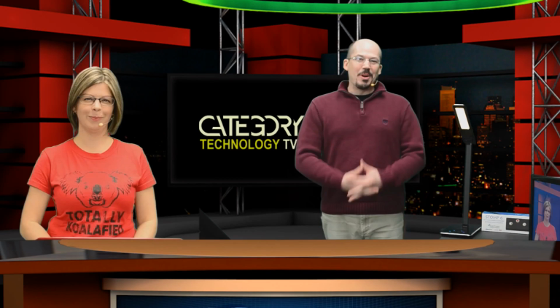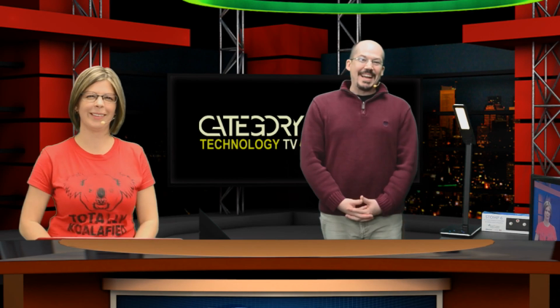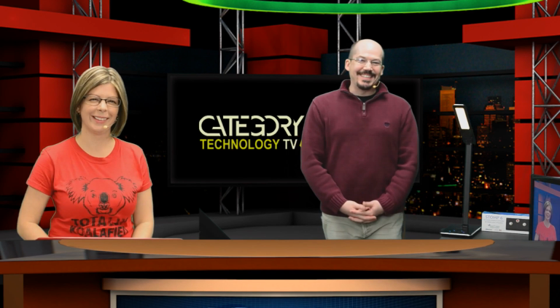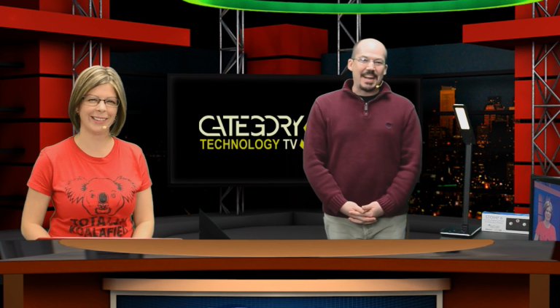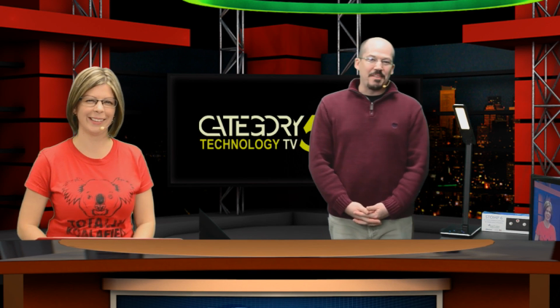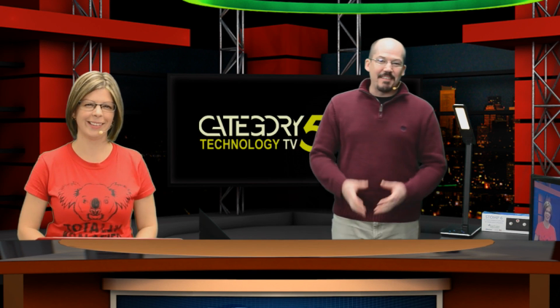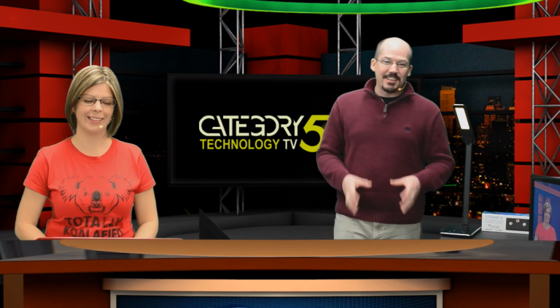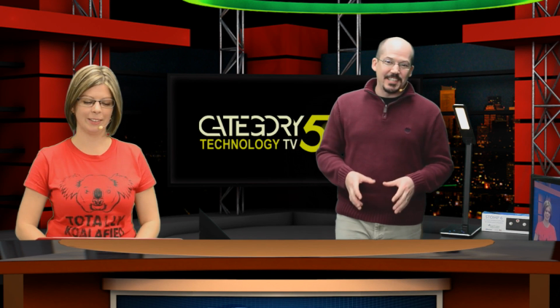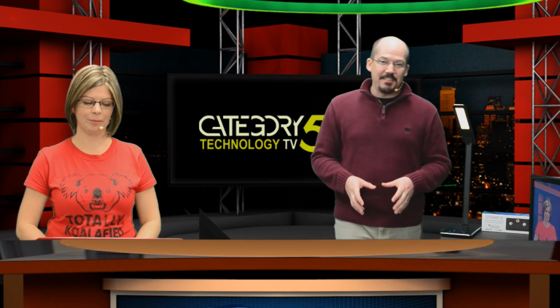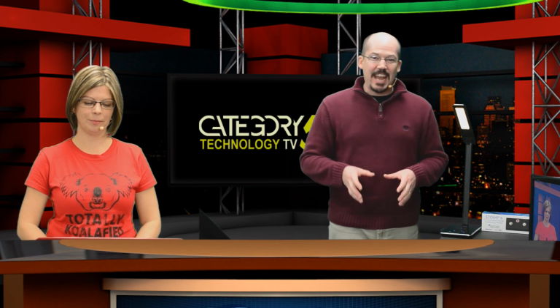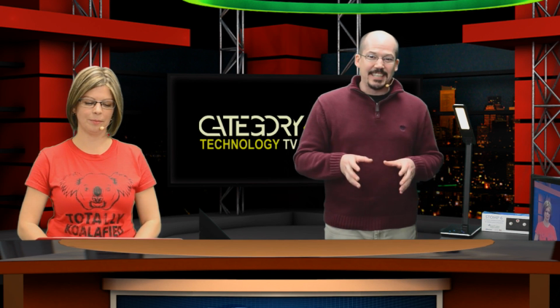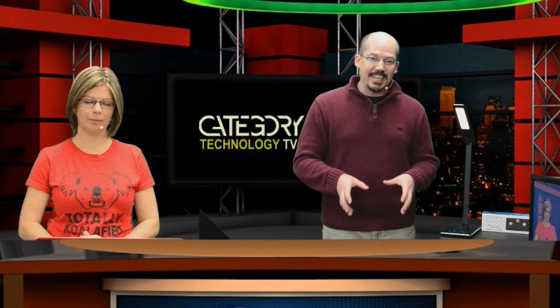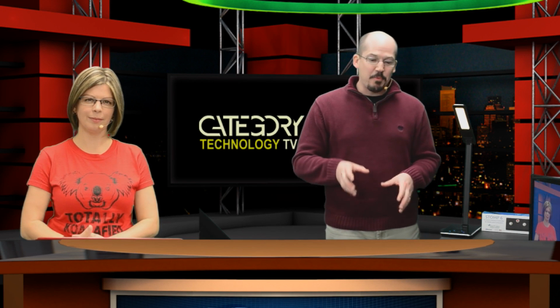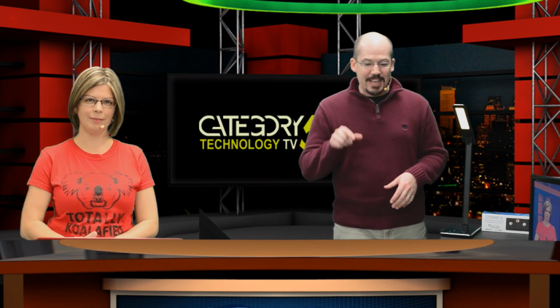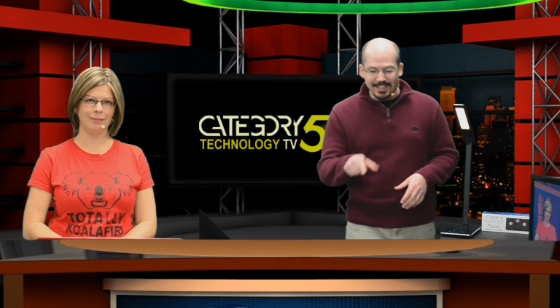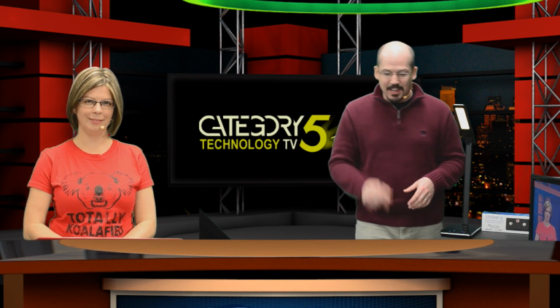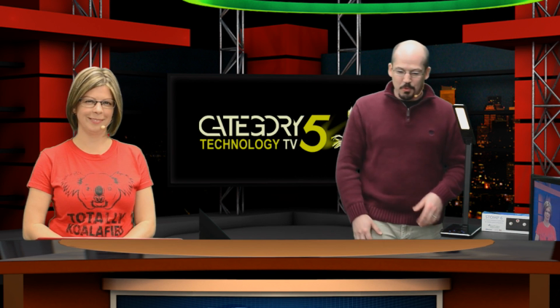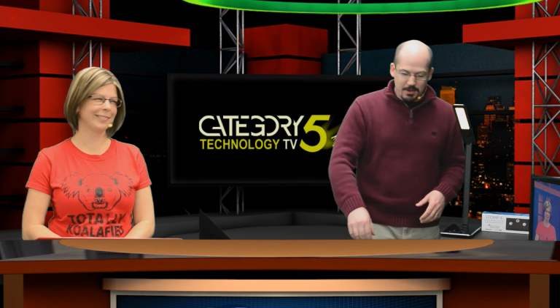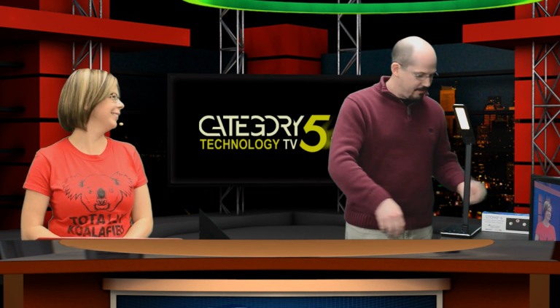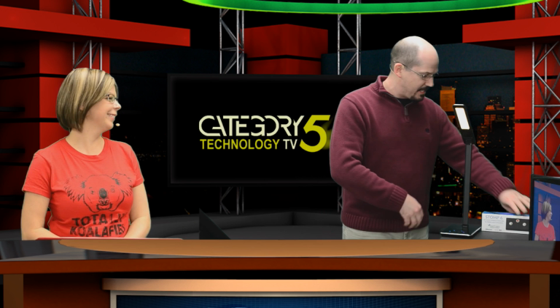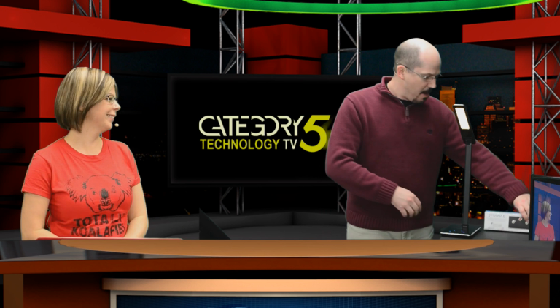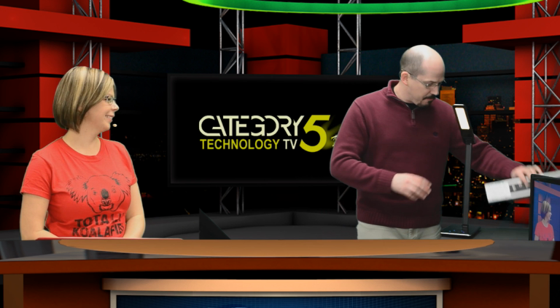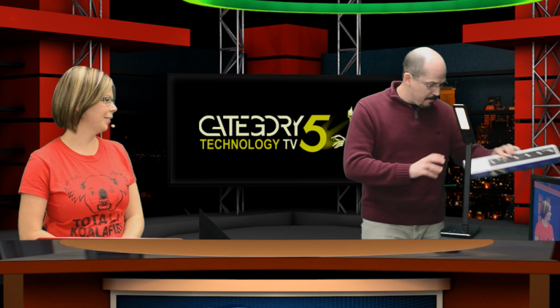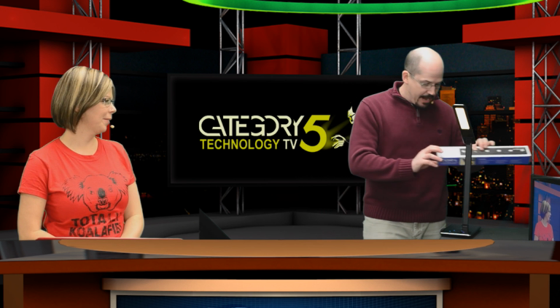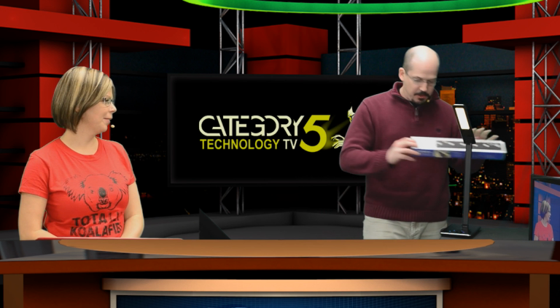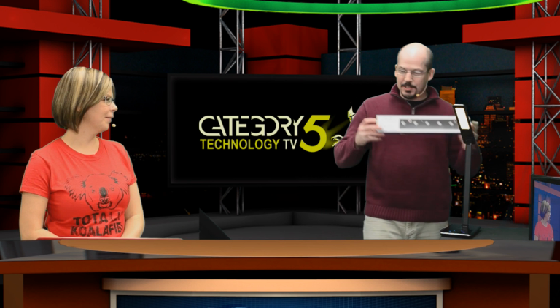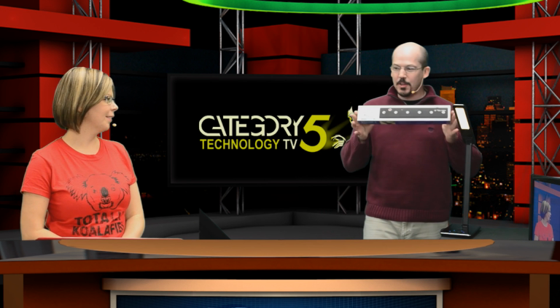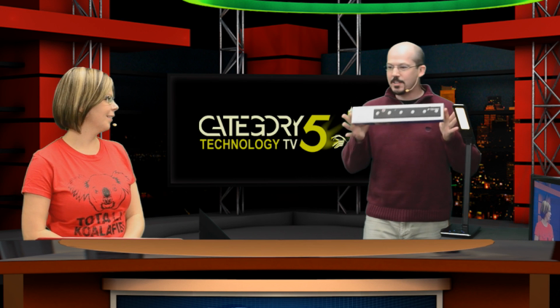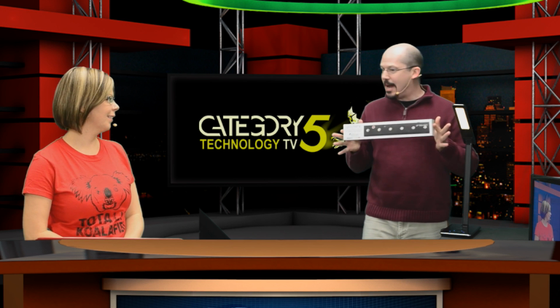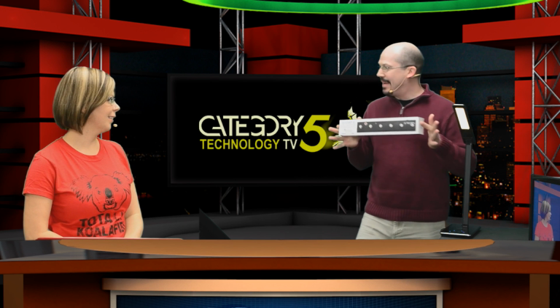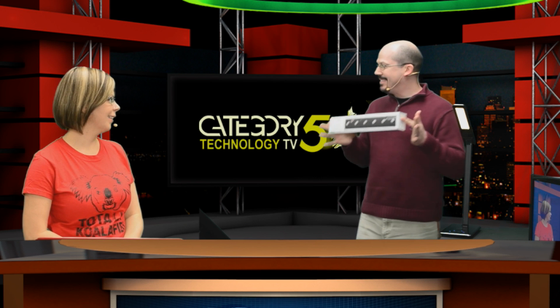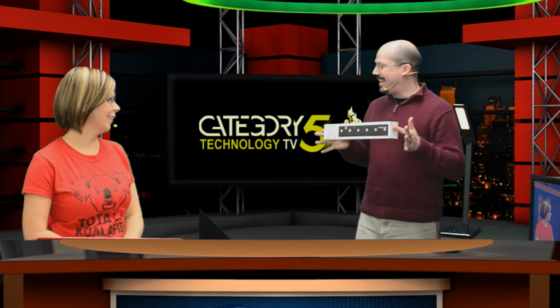Welcome back. This is Category 5 Technology TV, and tonight we are taking a look at a really cool device from Airturn. It's called the Stomp 6.